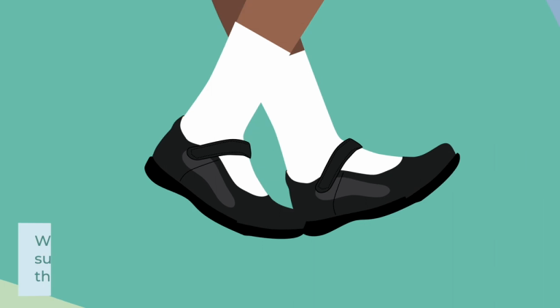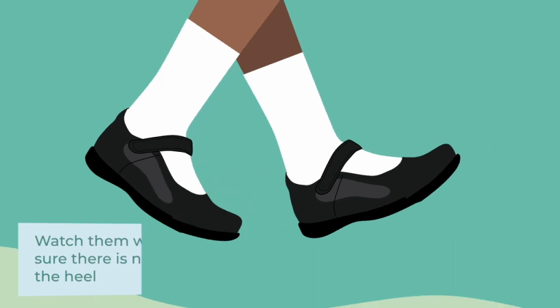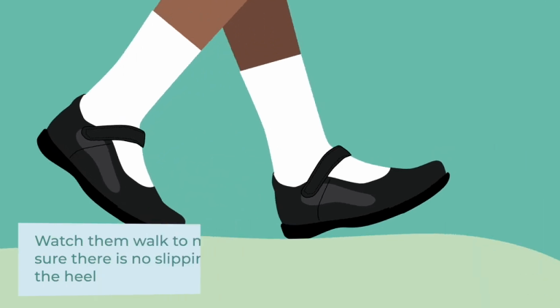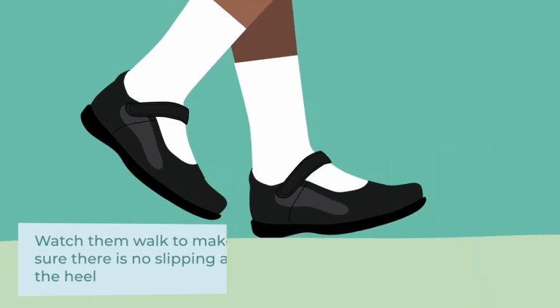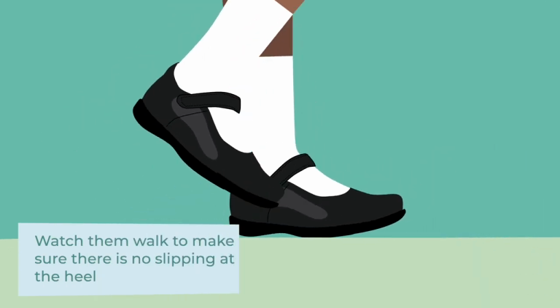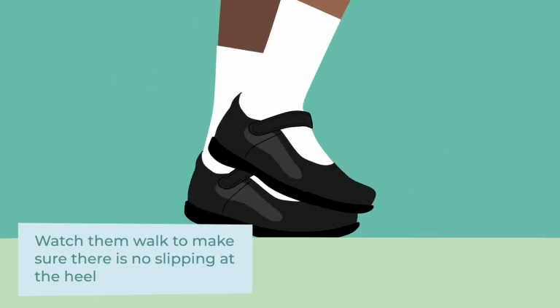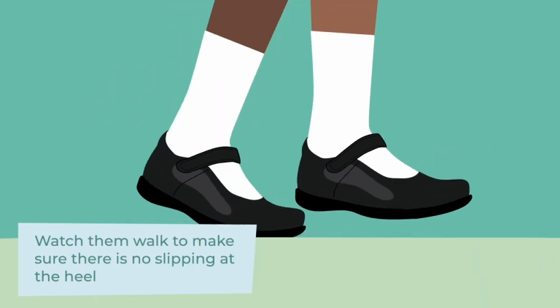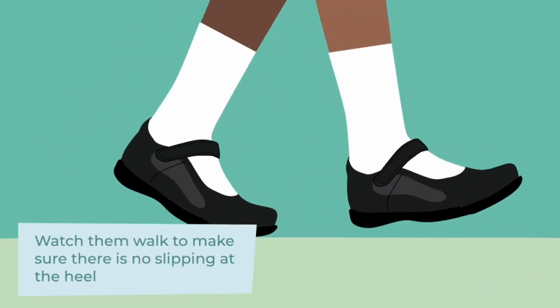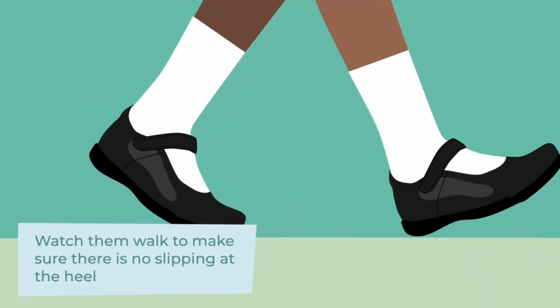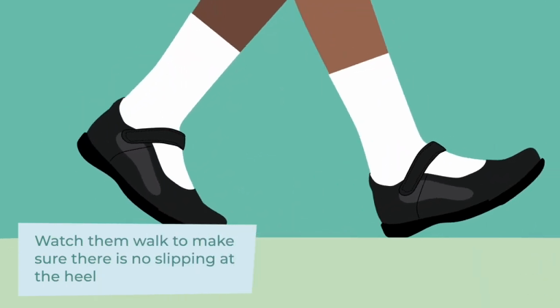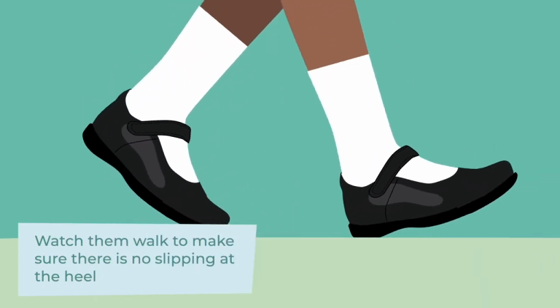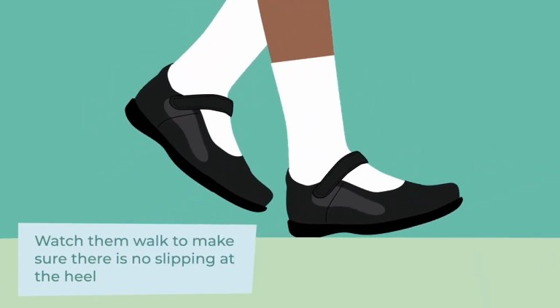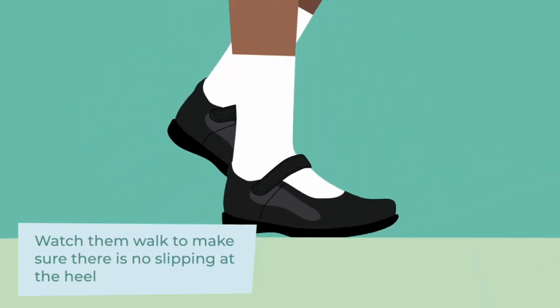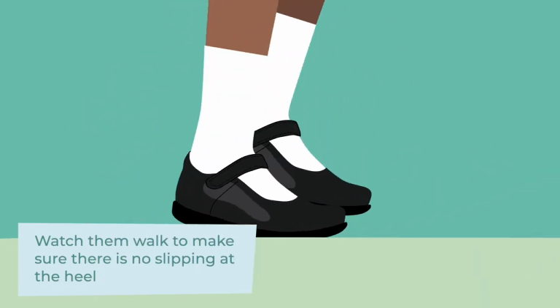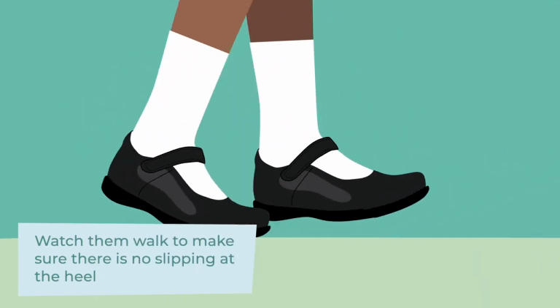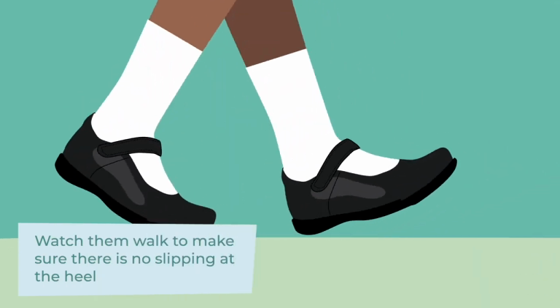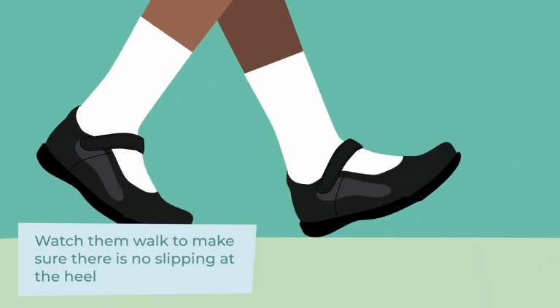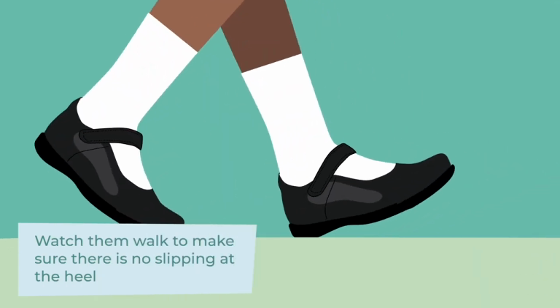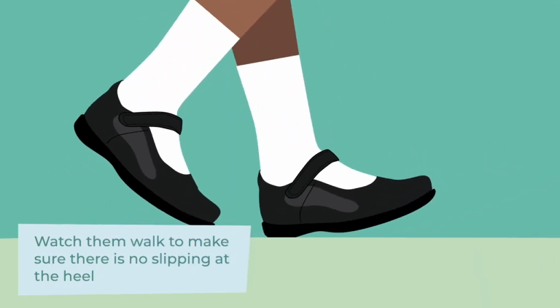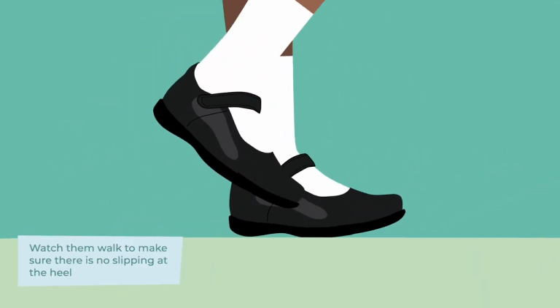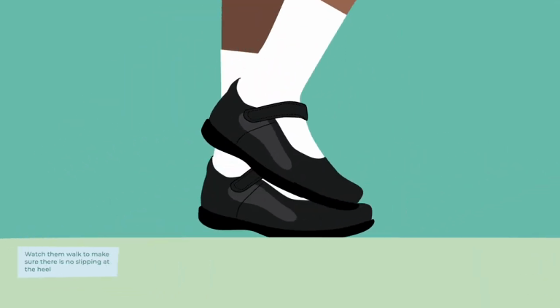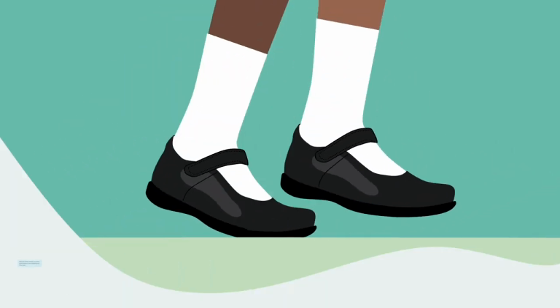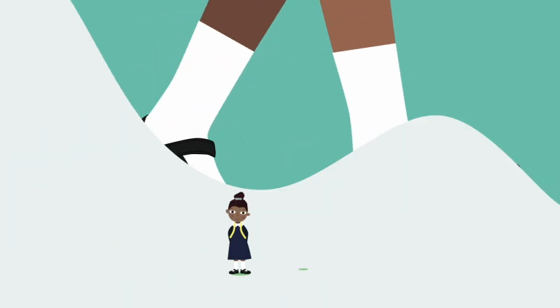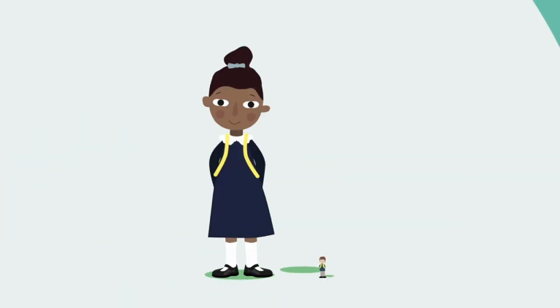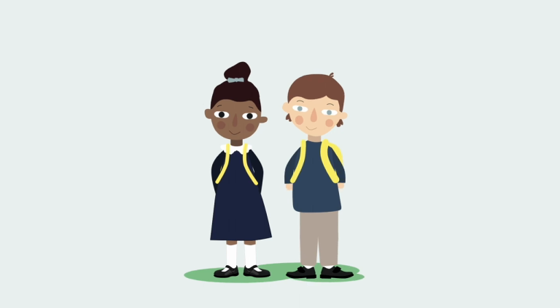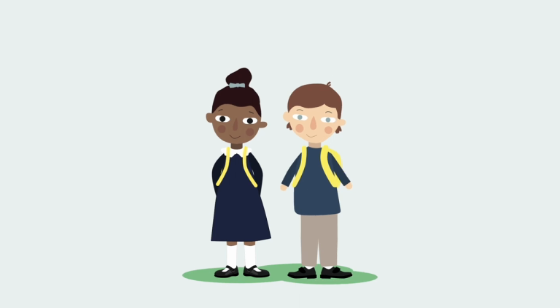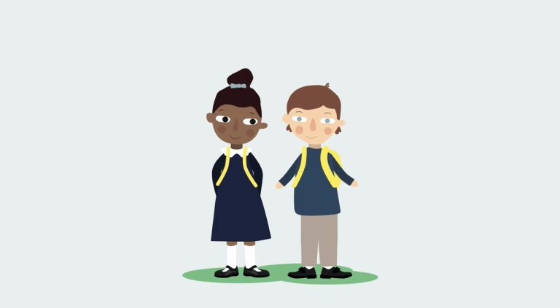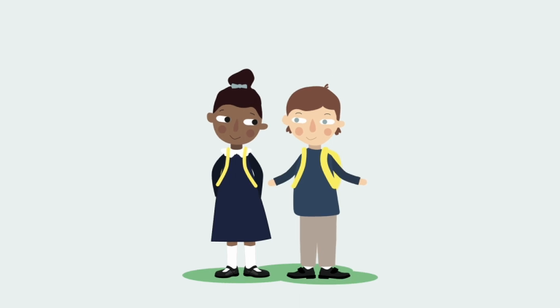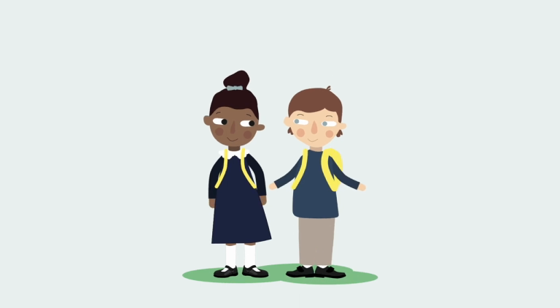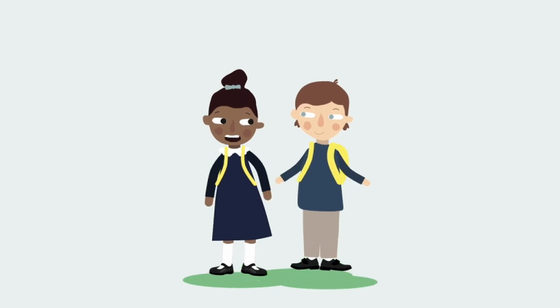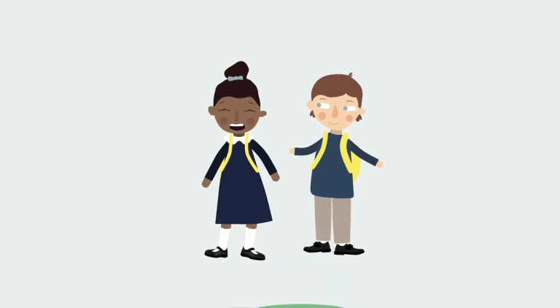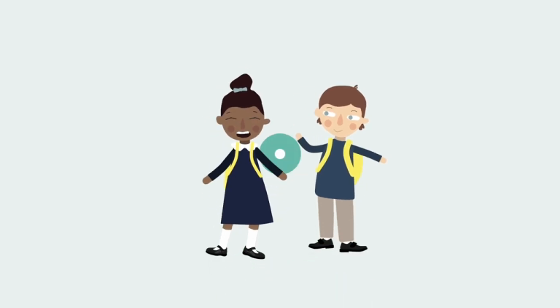Watch them walk to make sure there is no slipping at the heel.